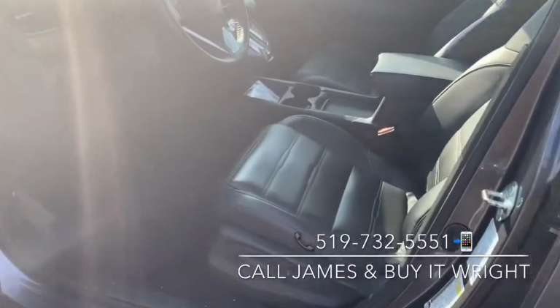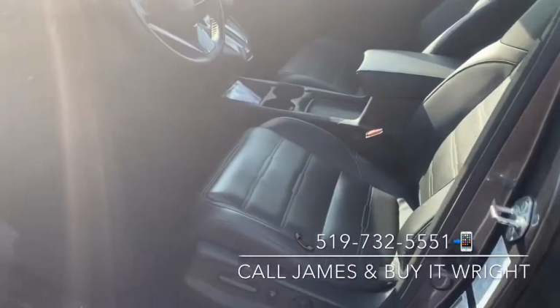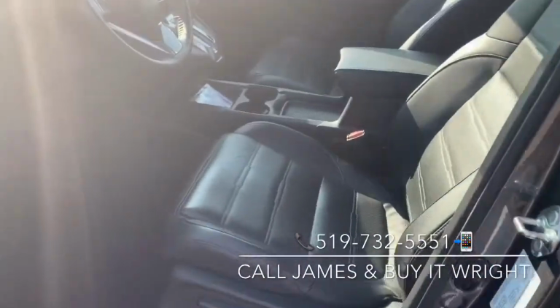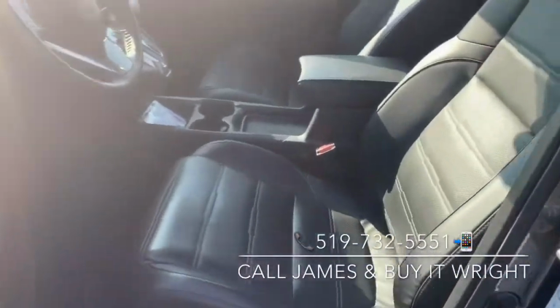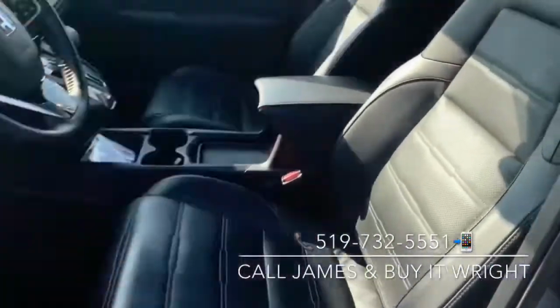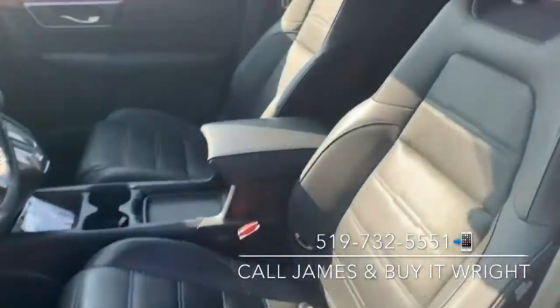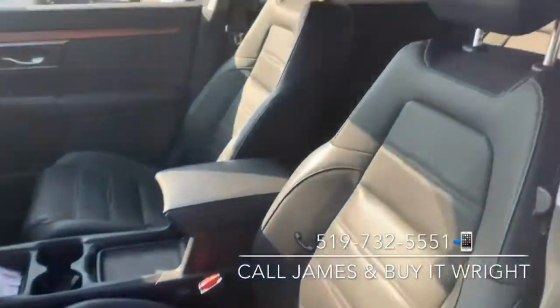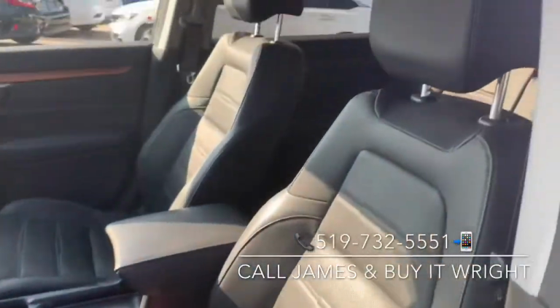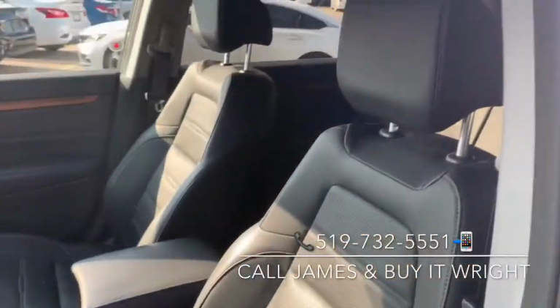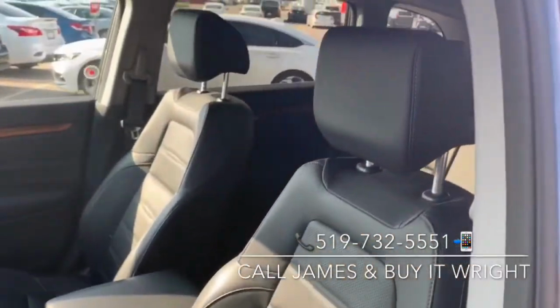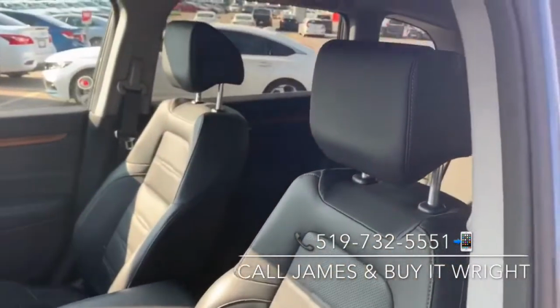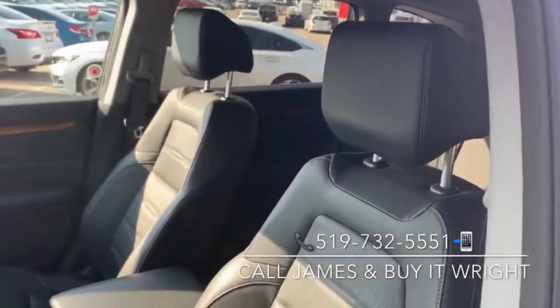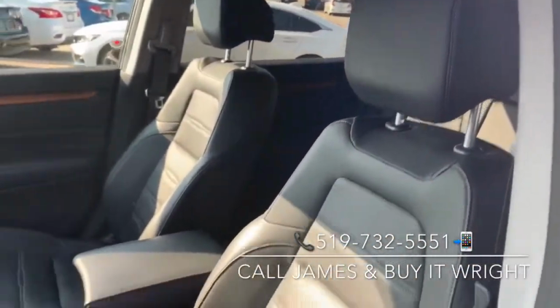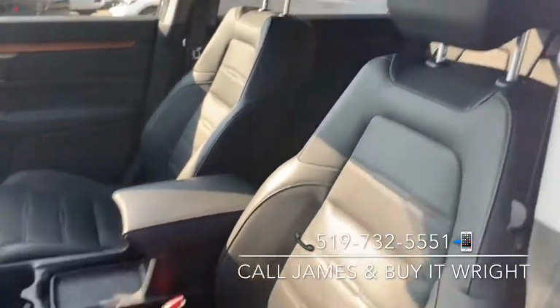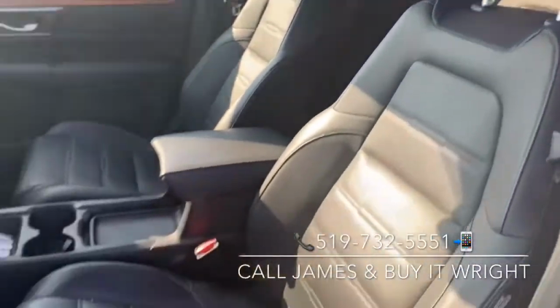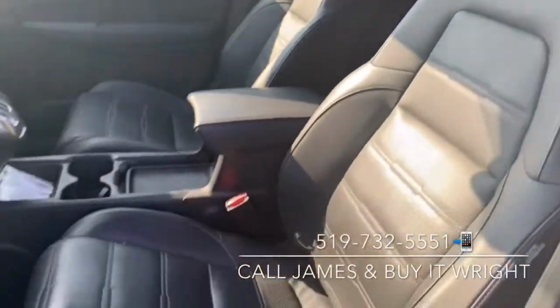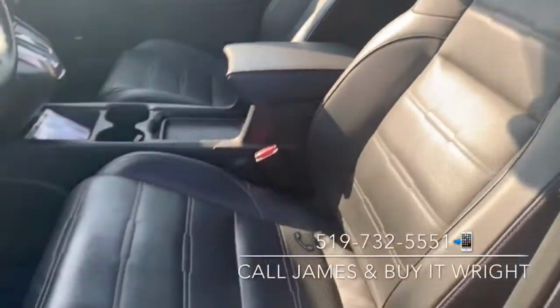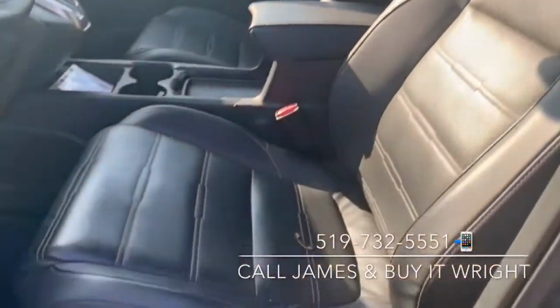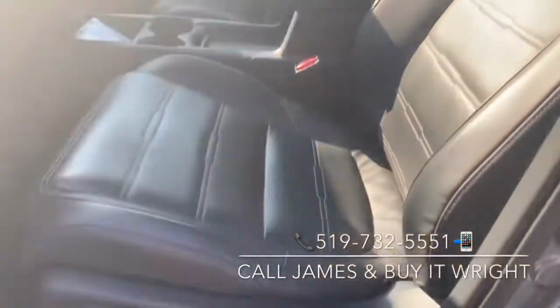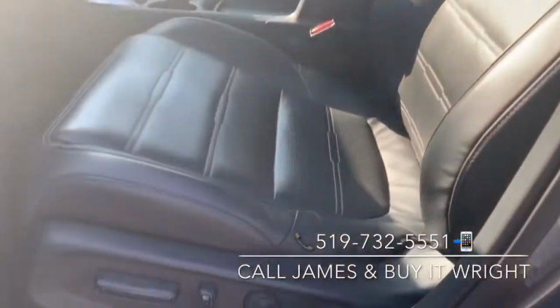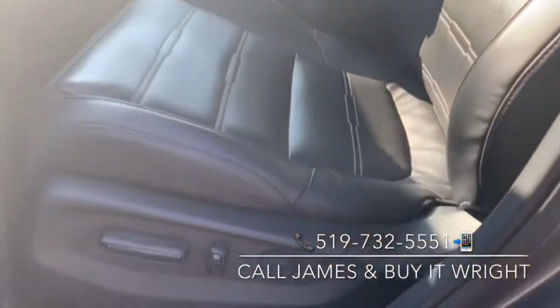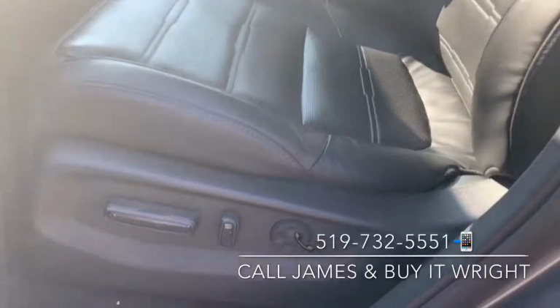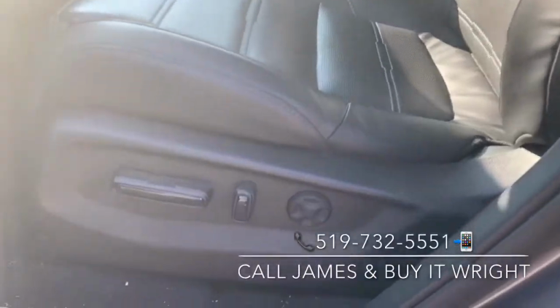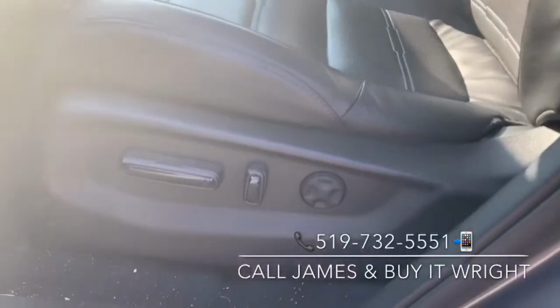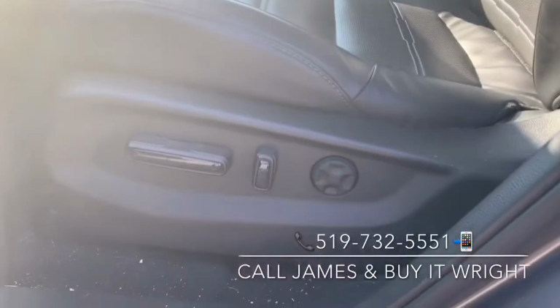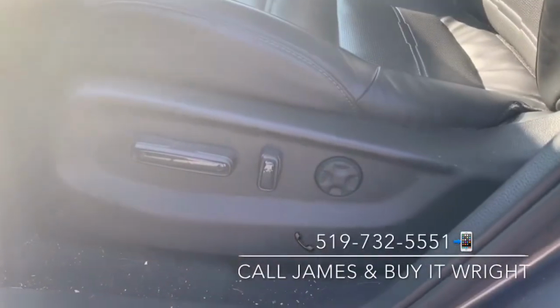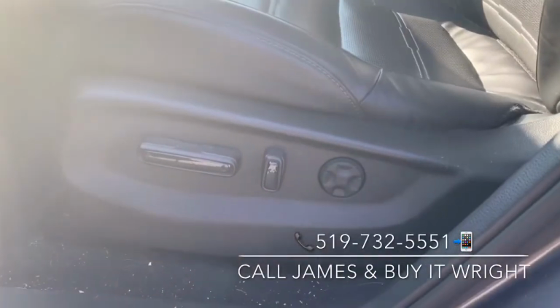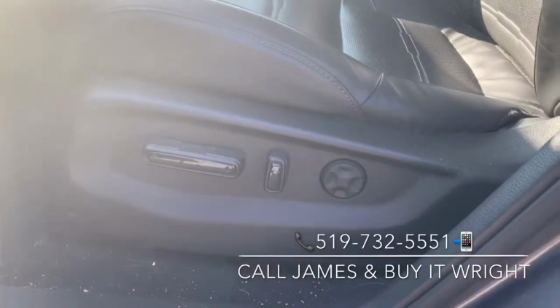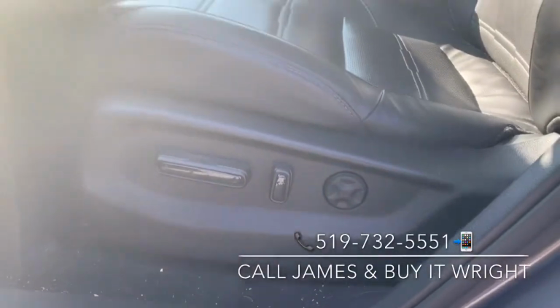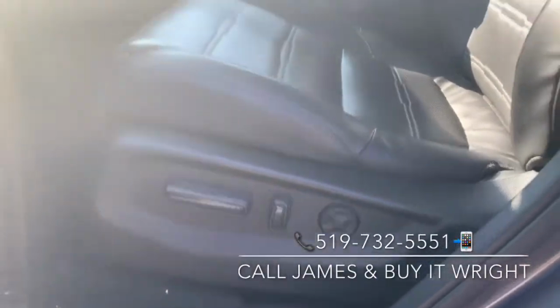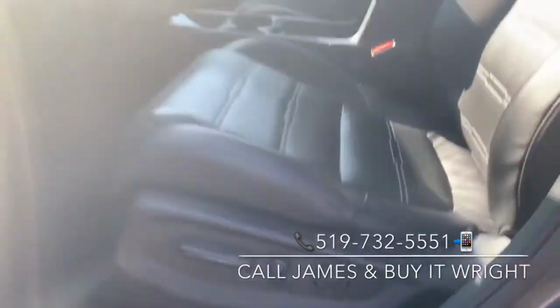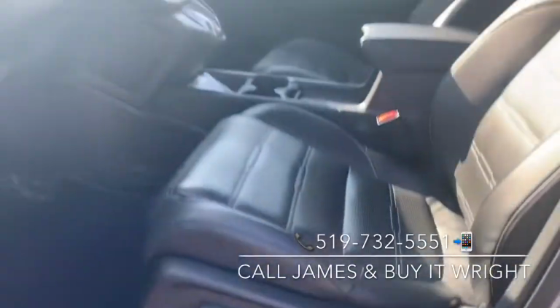This is the Touring model, so you do have heated leather chairs. They're also power adjustable with lumbar support.